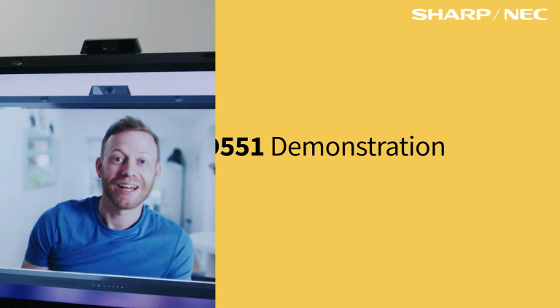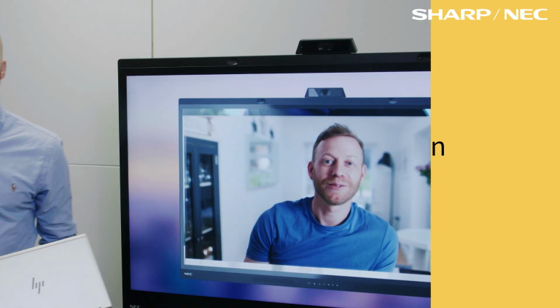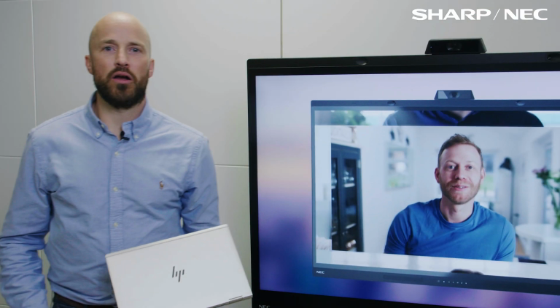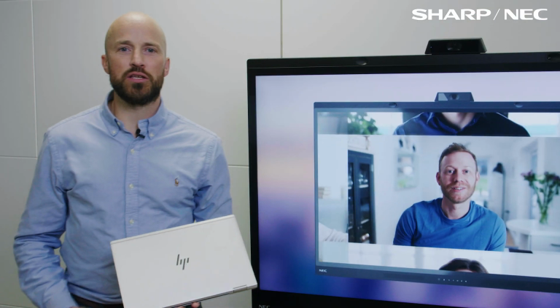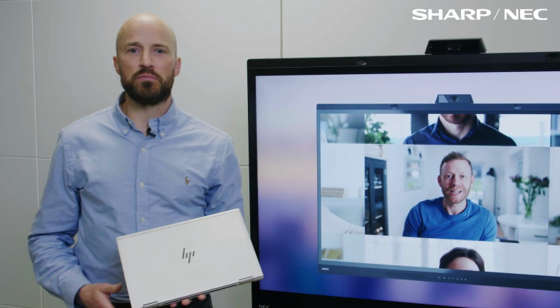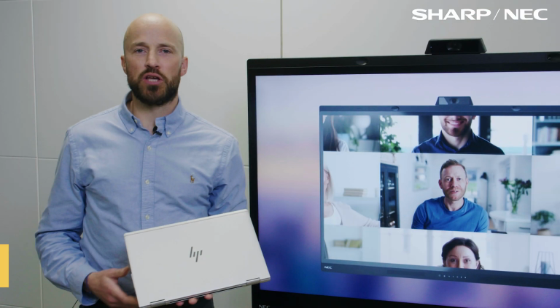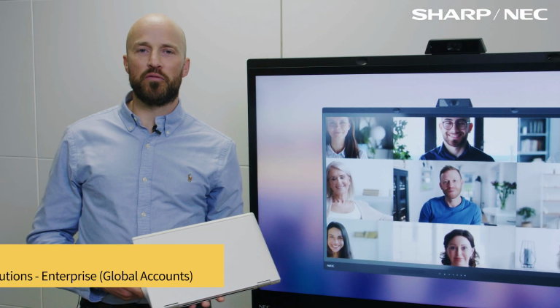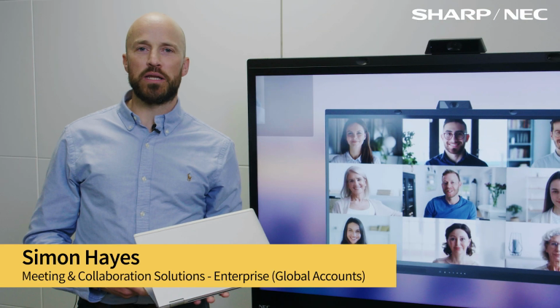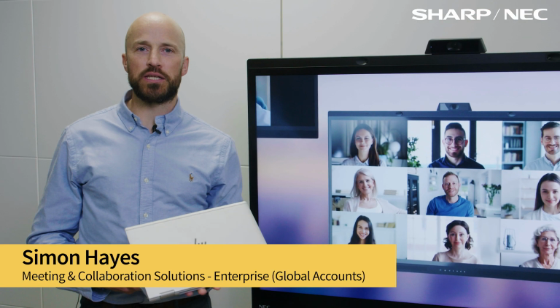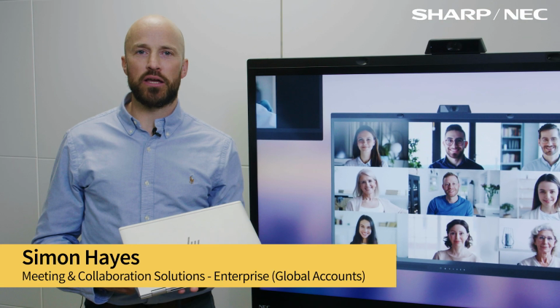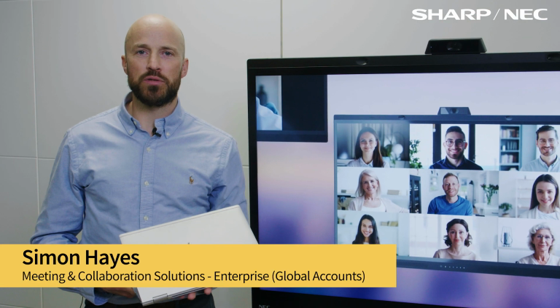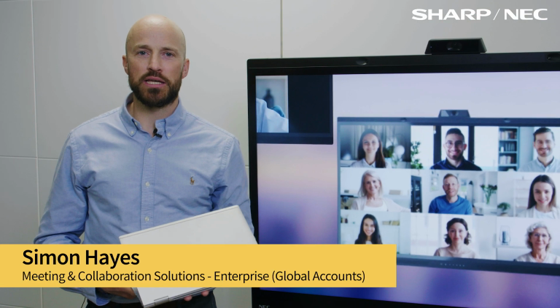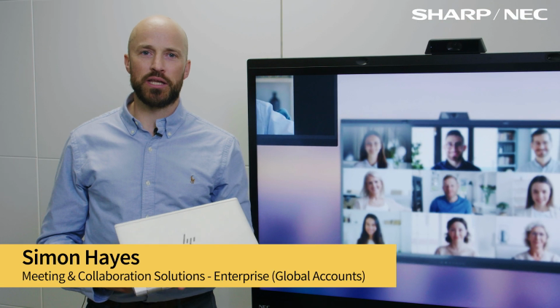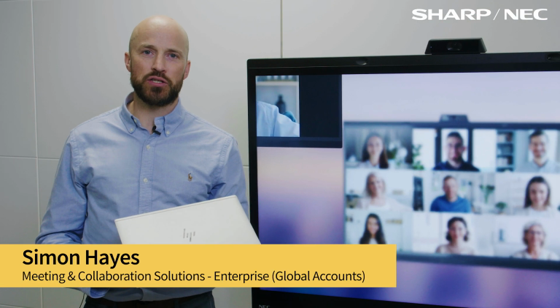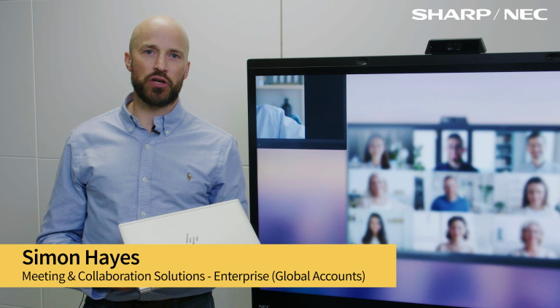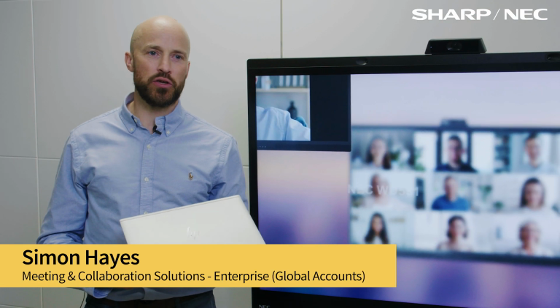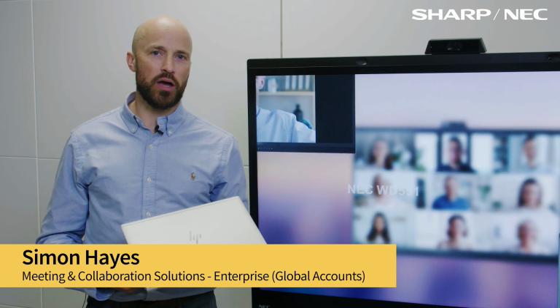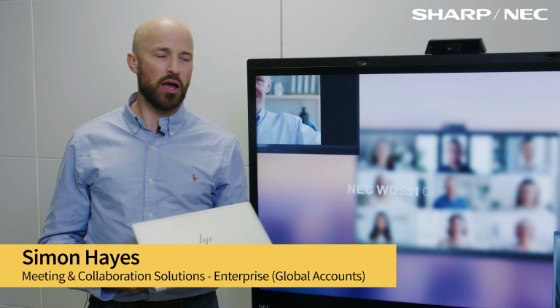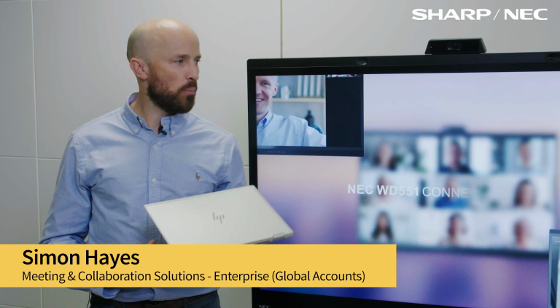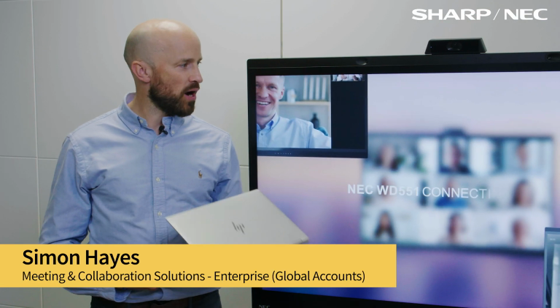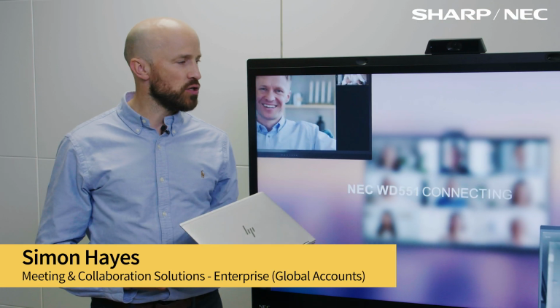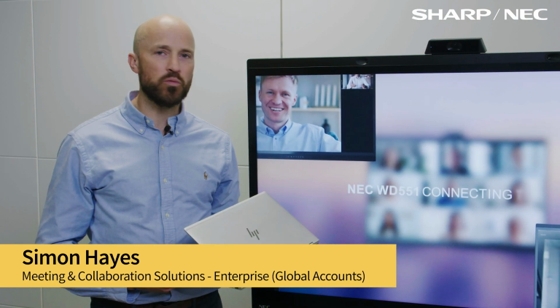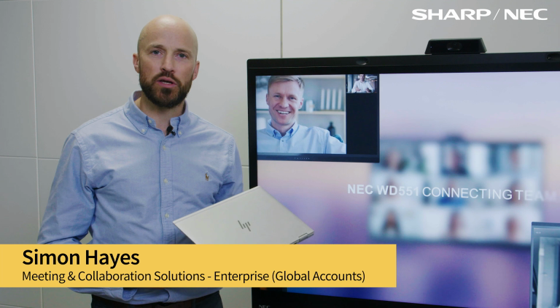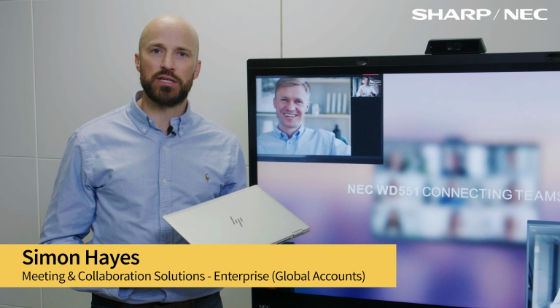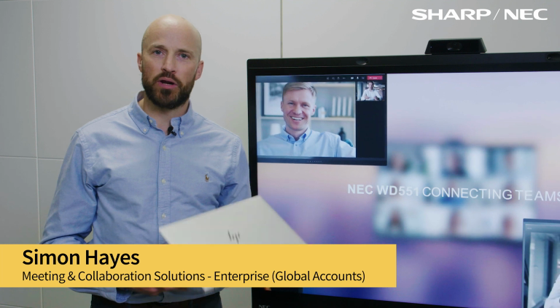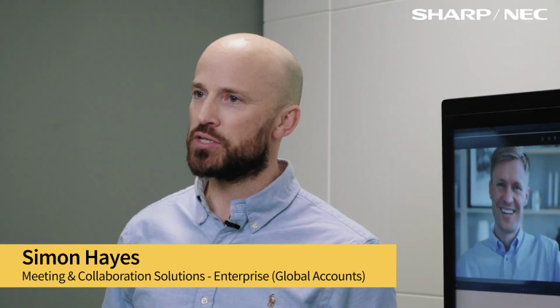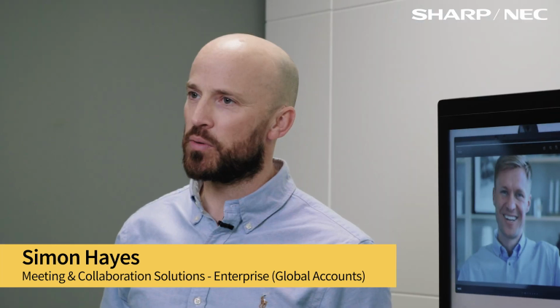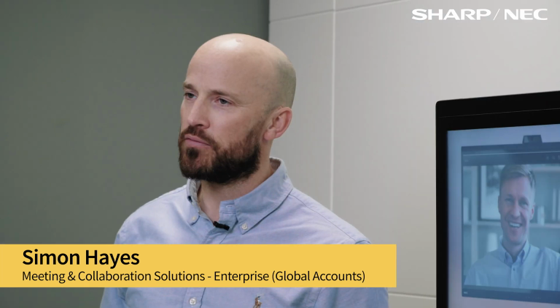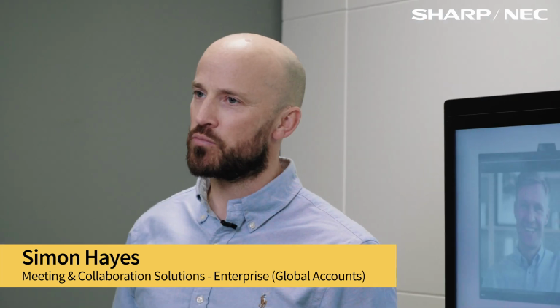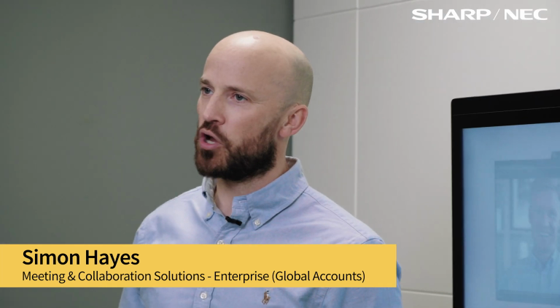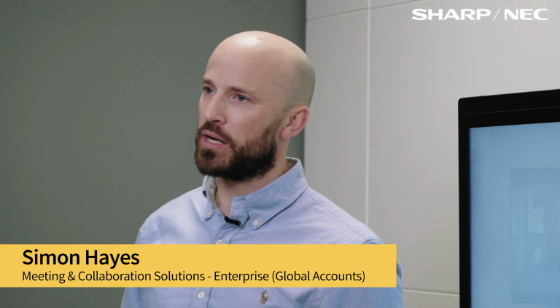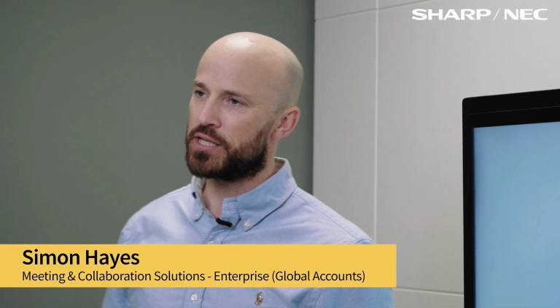Hi guys, I'm Simon from NEC. I'm just here today to show you our brand new Windows Collaboration Display from Sharp NEC.